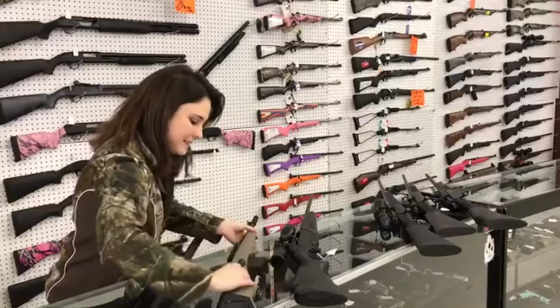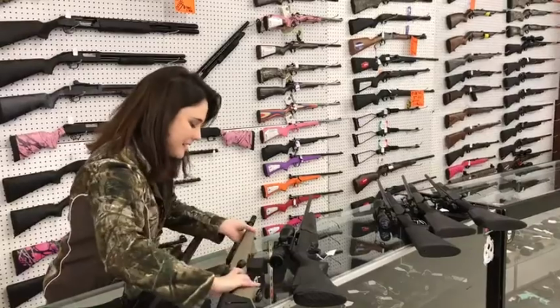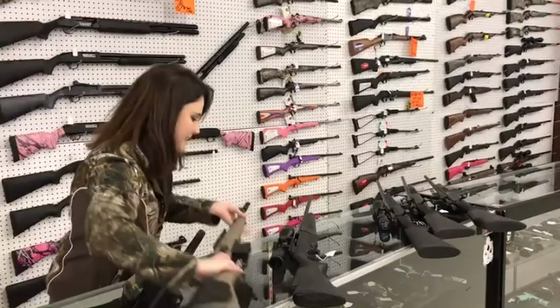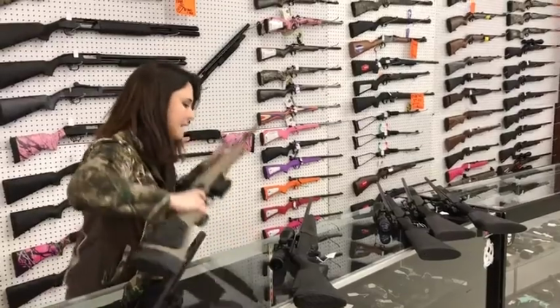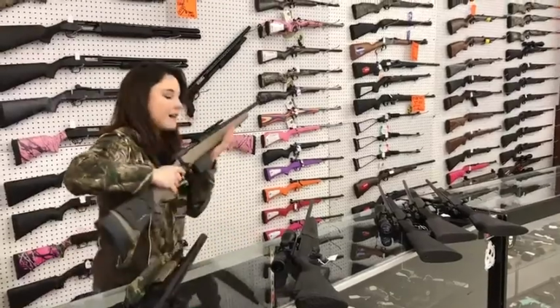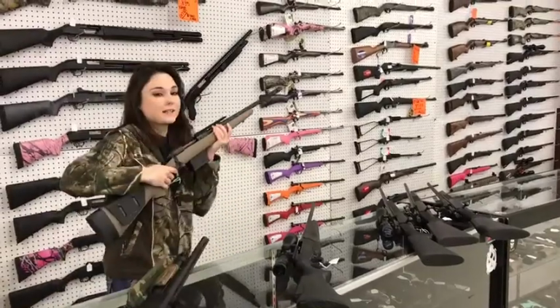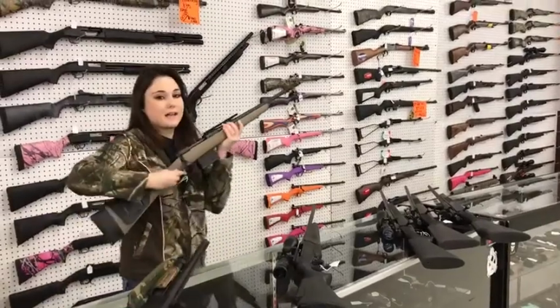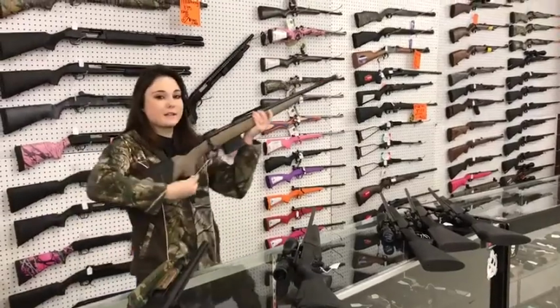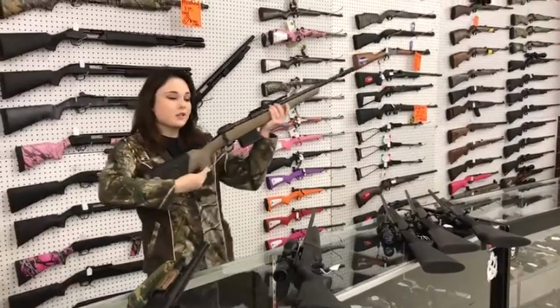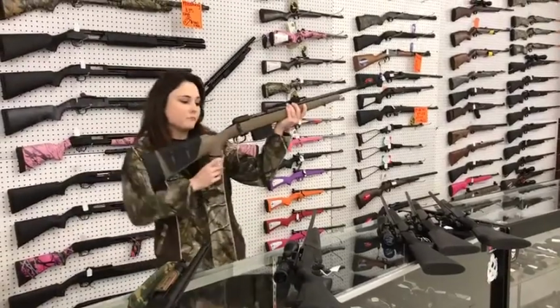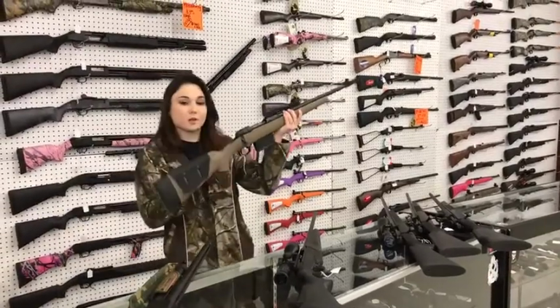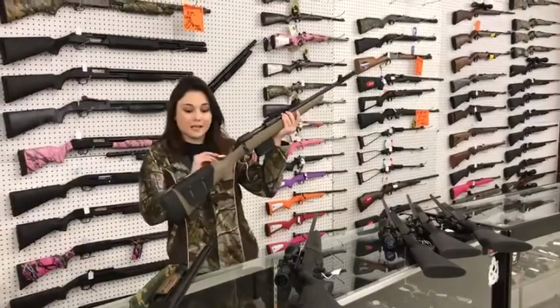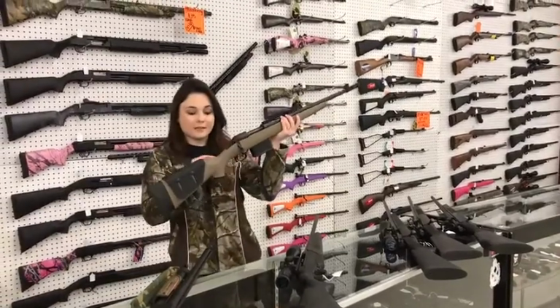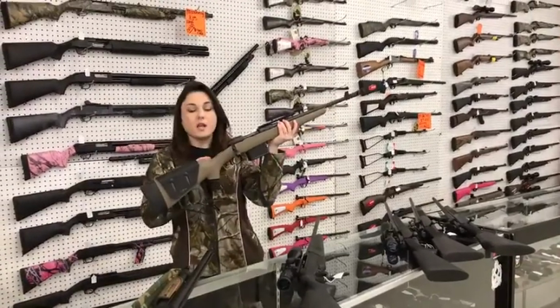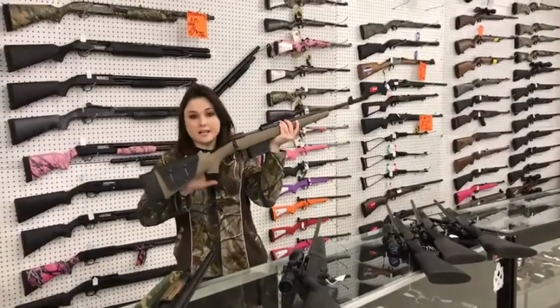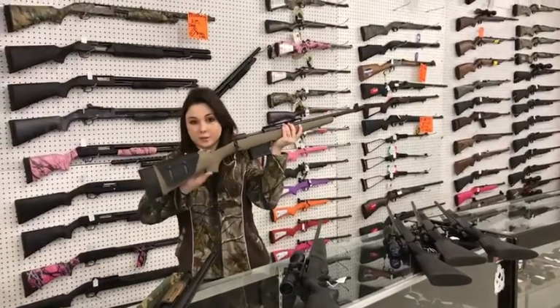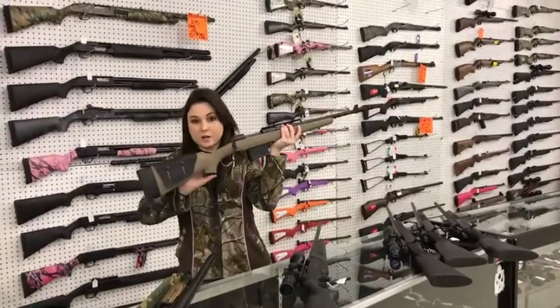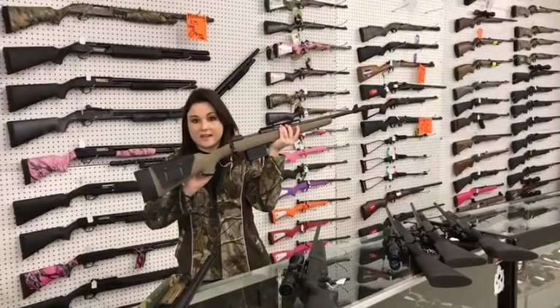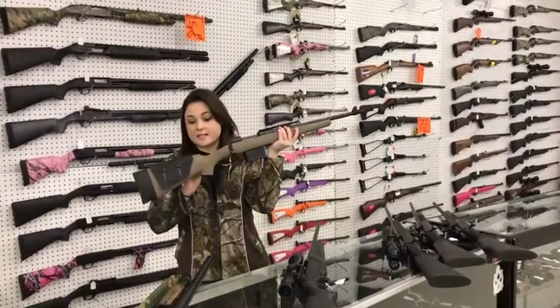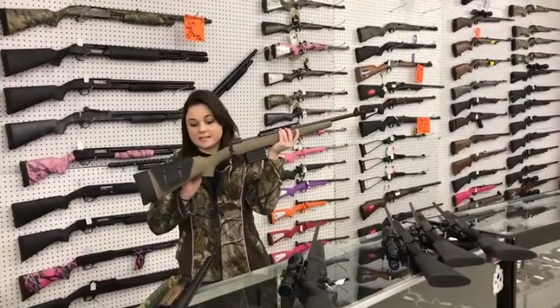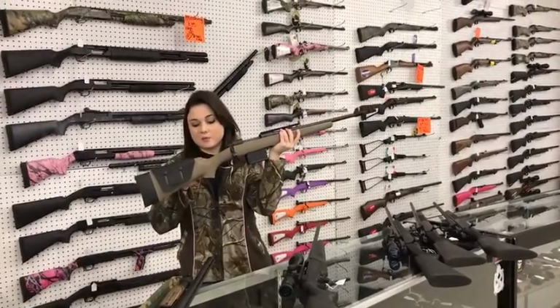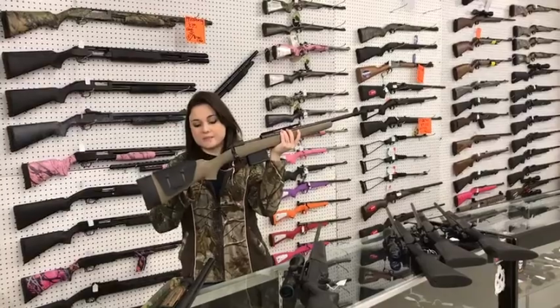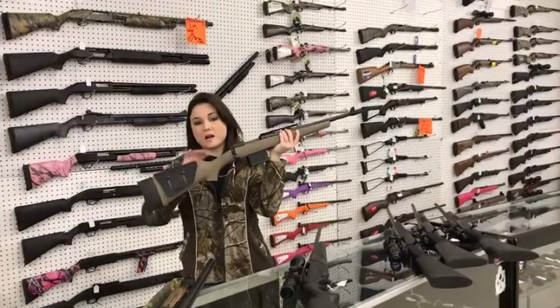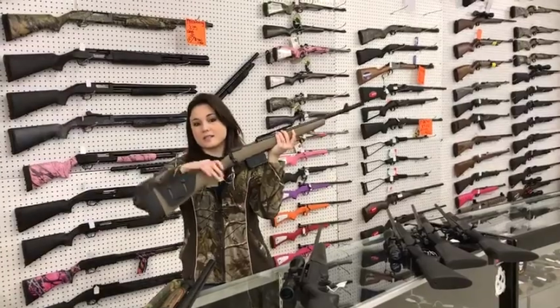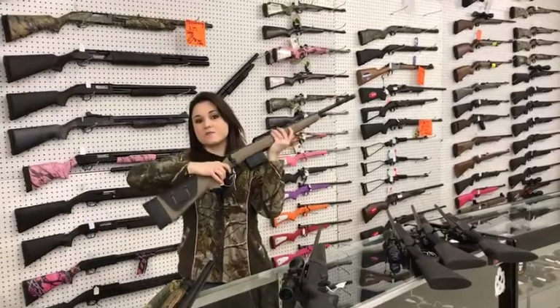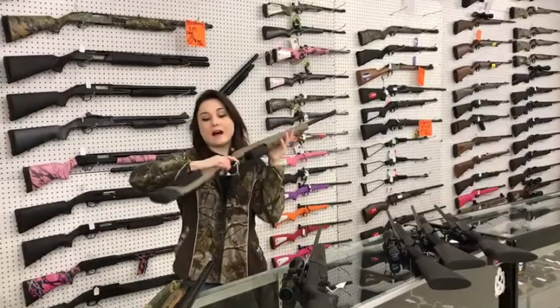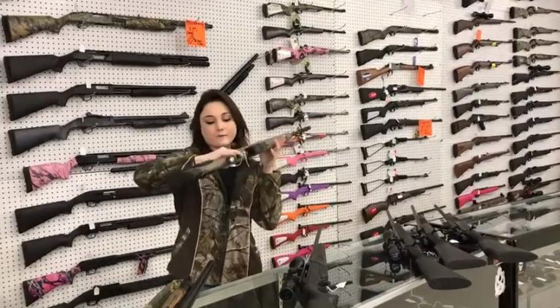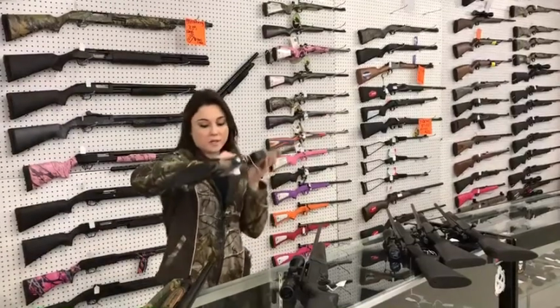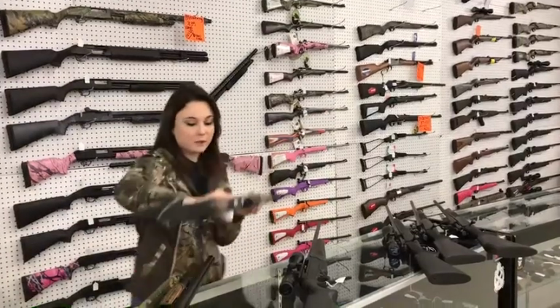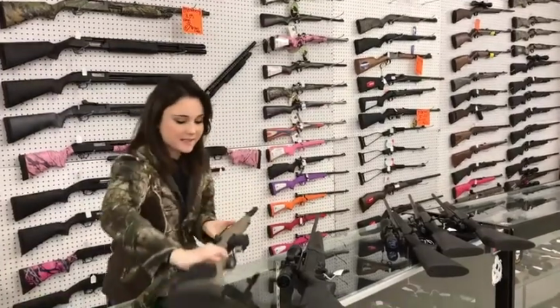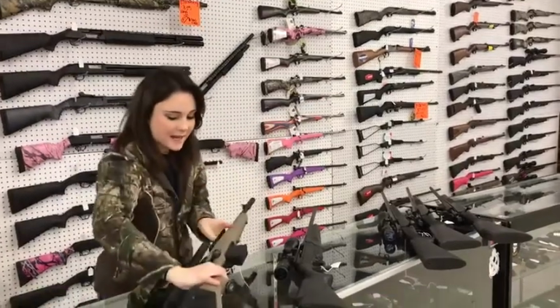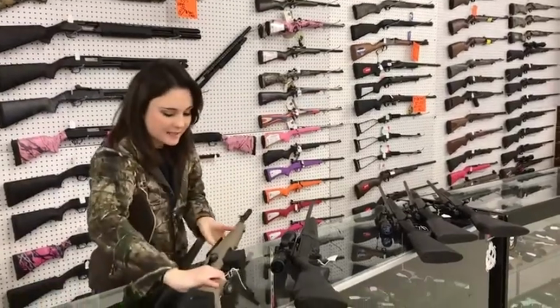Next, I've got a Savage Model 11 in .308. It does come with its box and it's $540 plus tax.